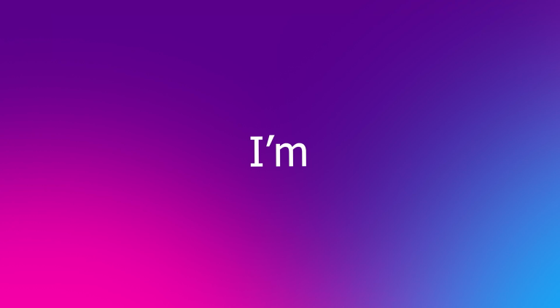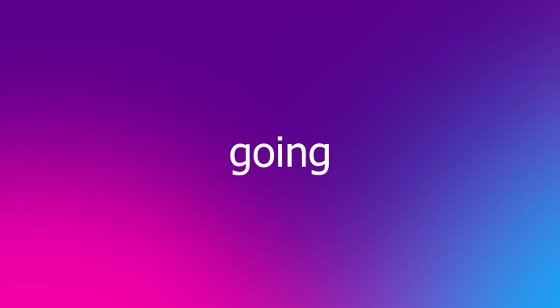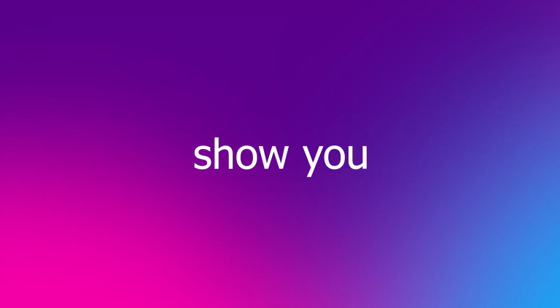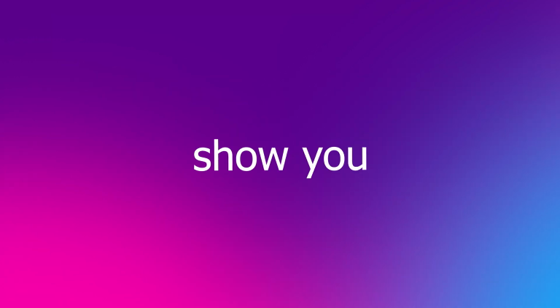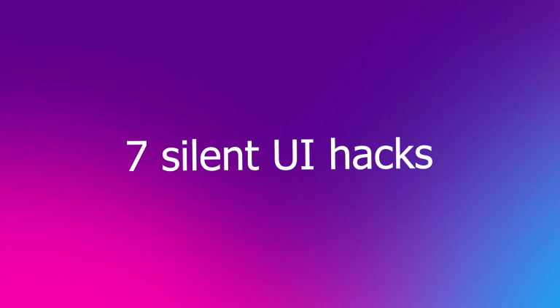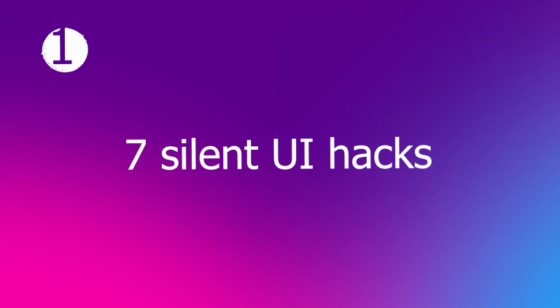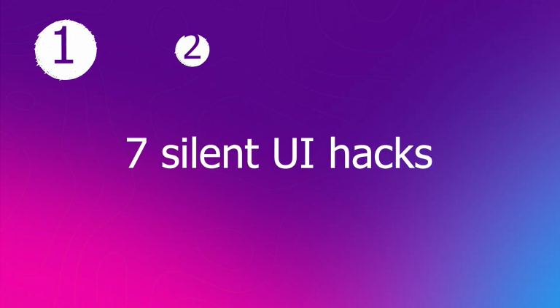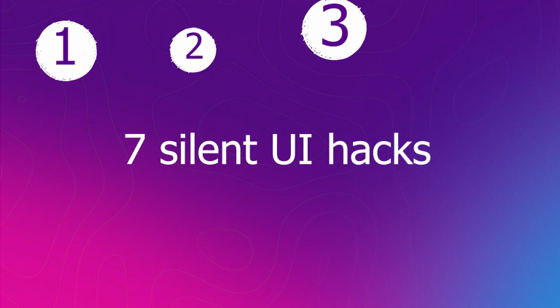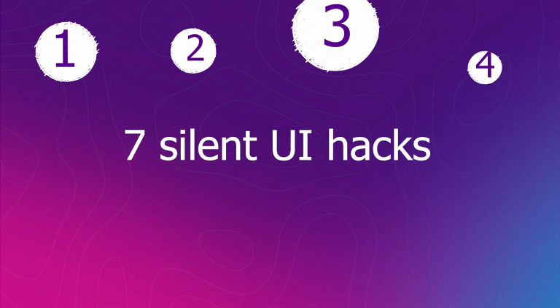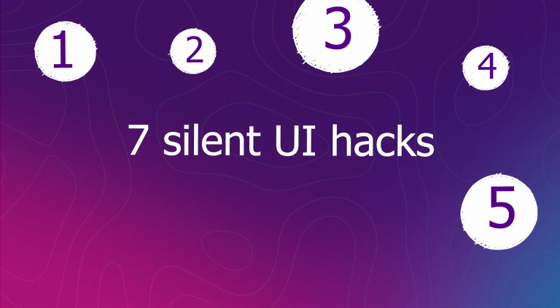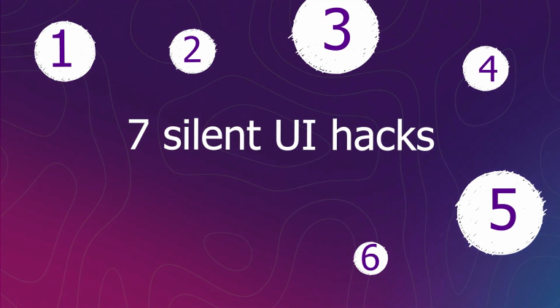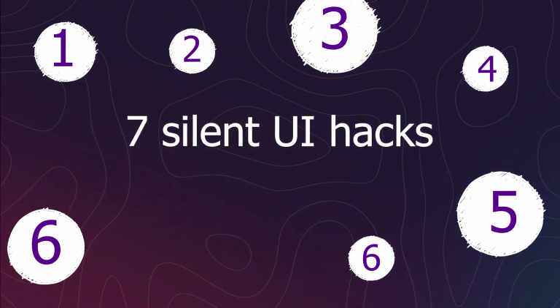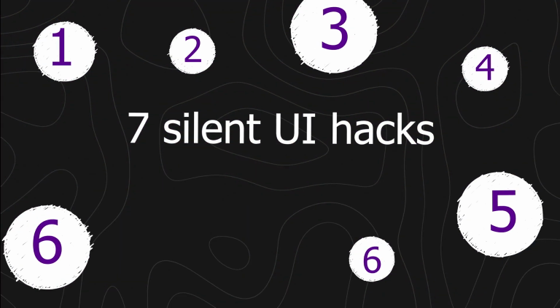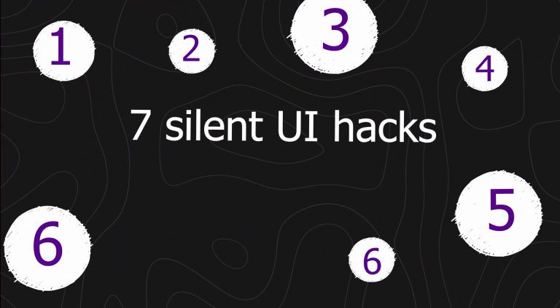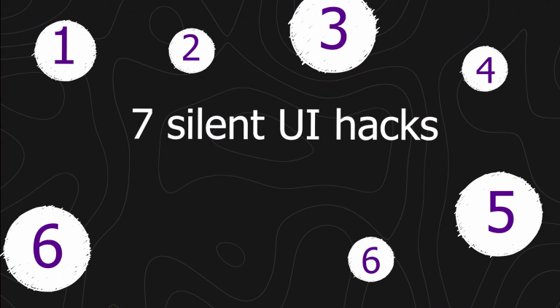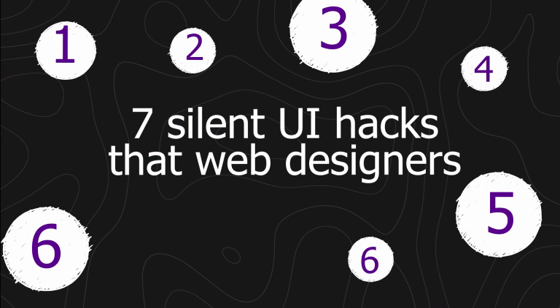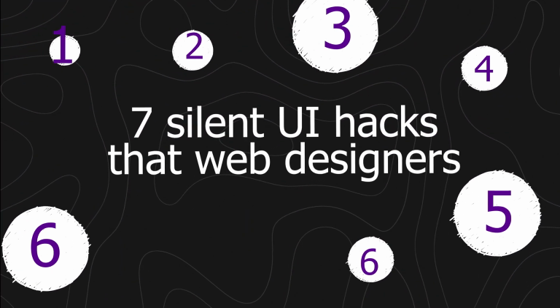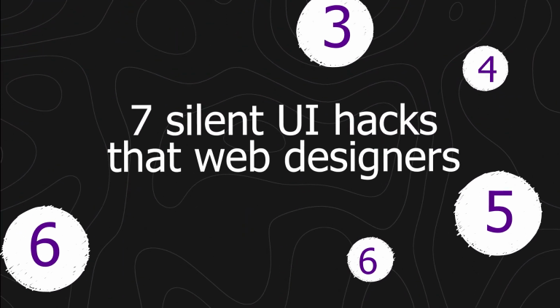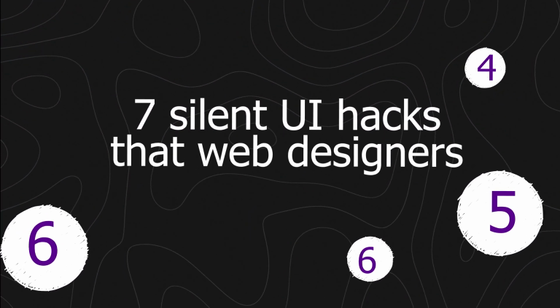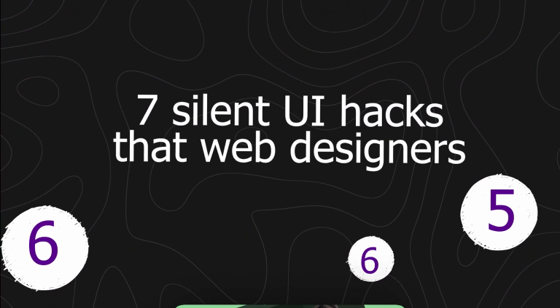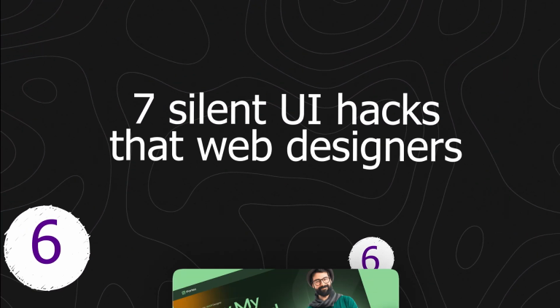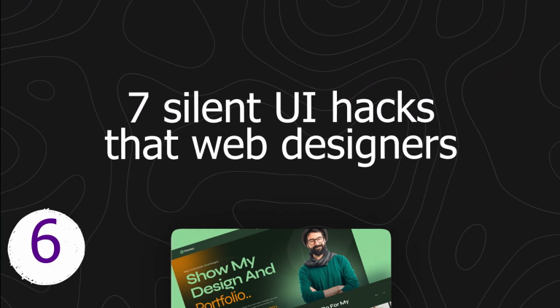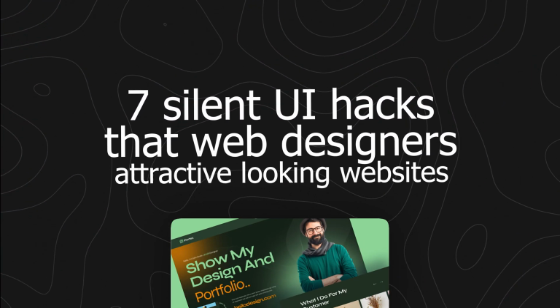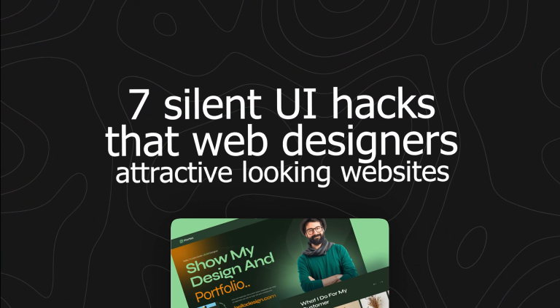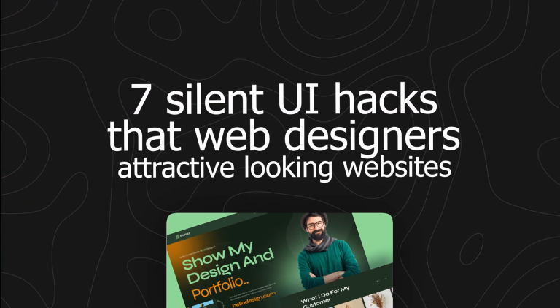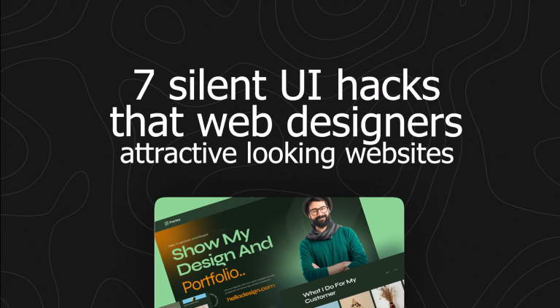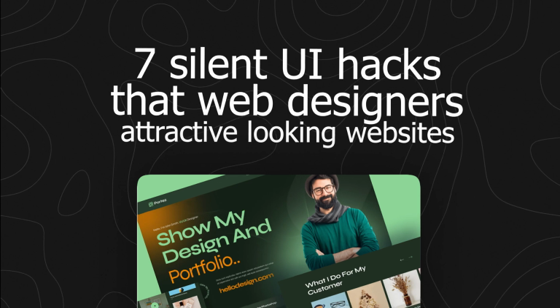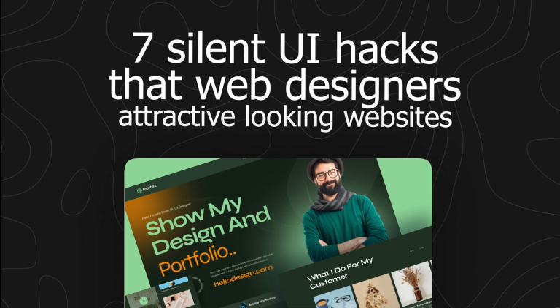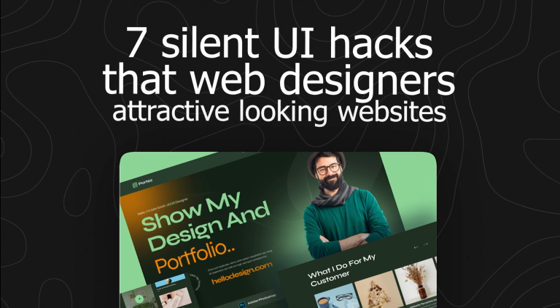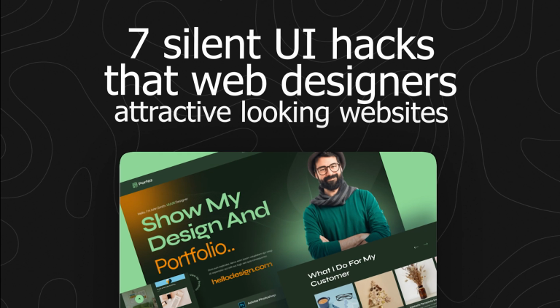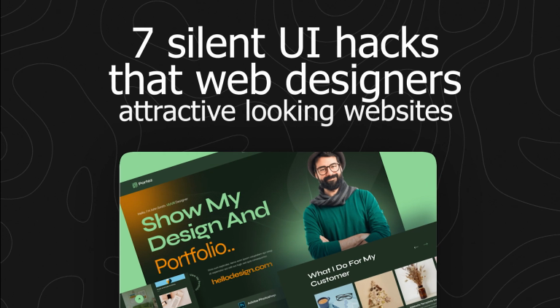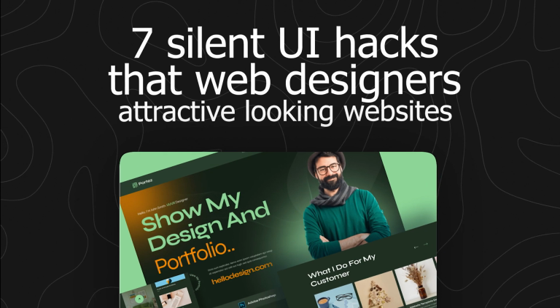I'm going to show you seven silent UI hacks that web designers use to make more attractive looking web designs.